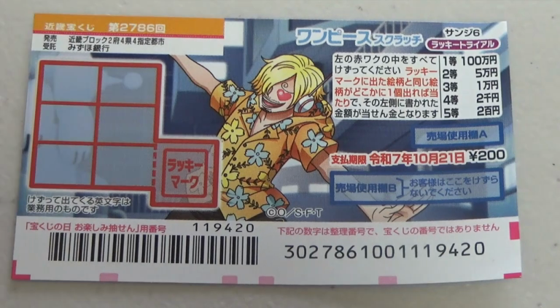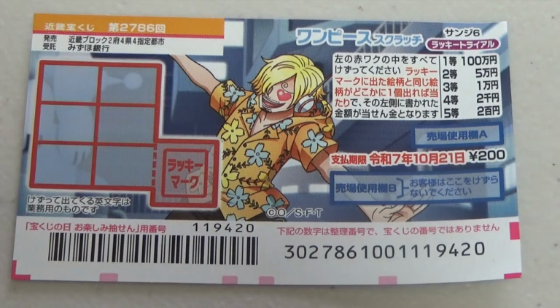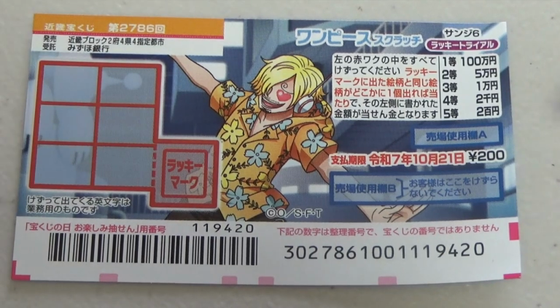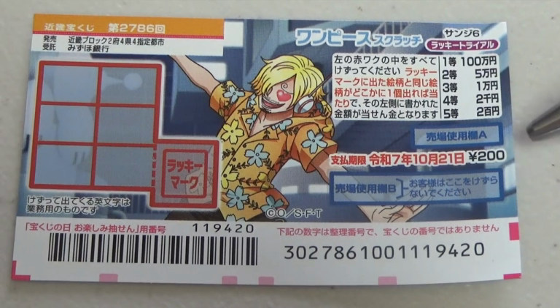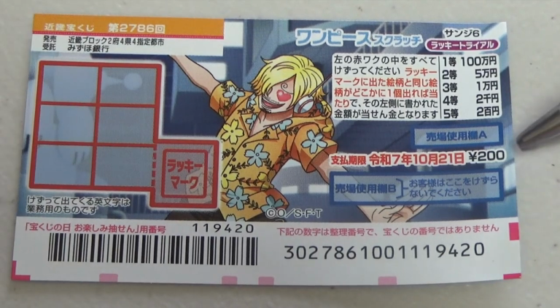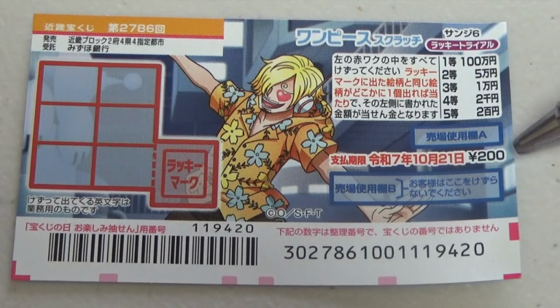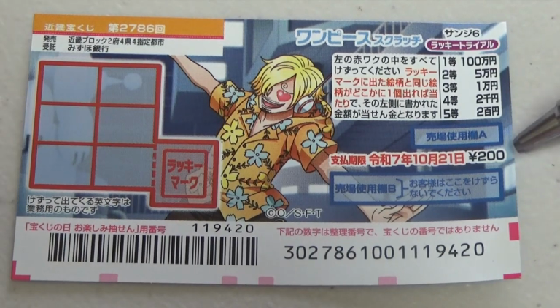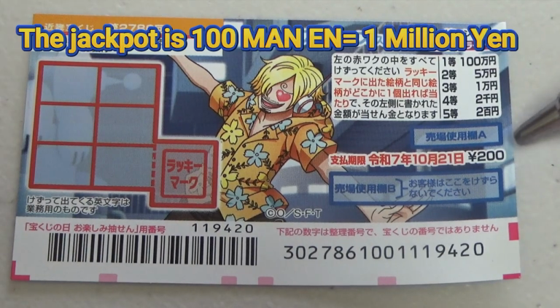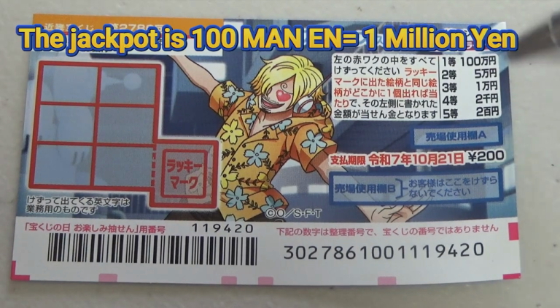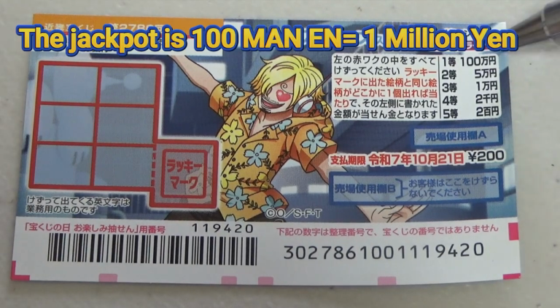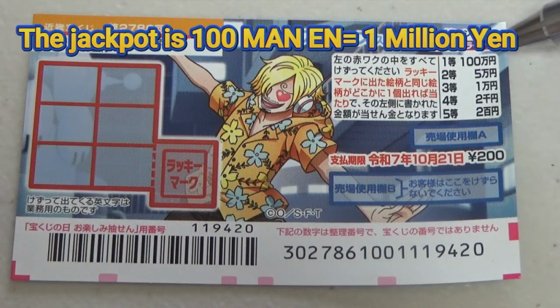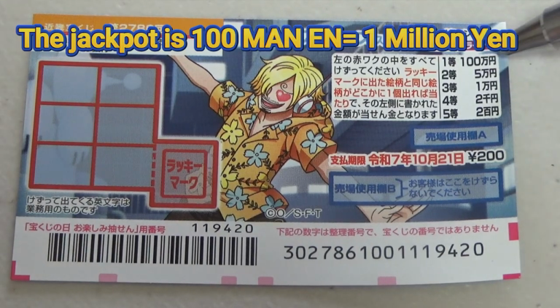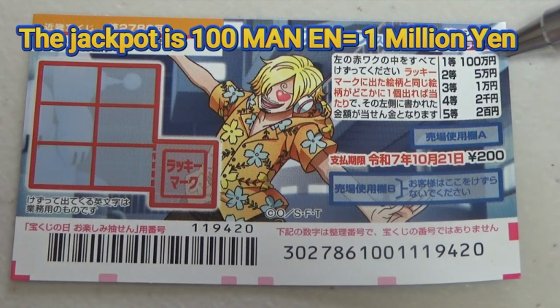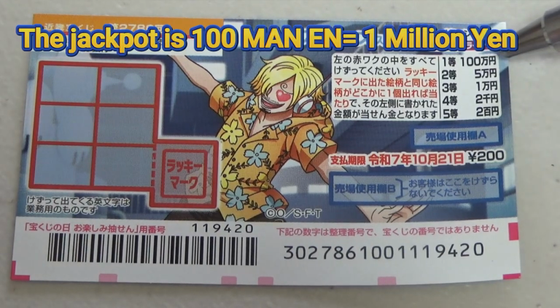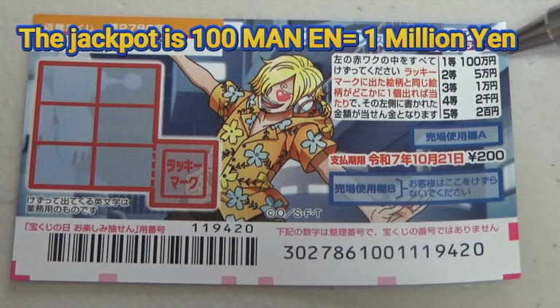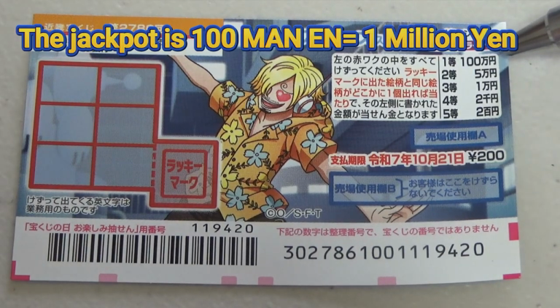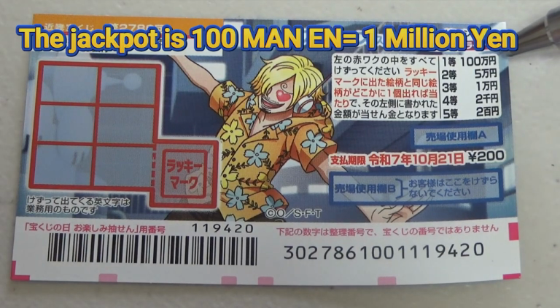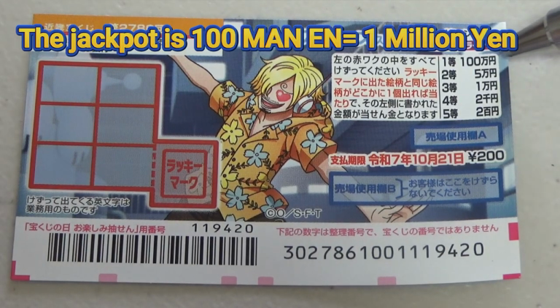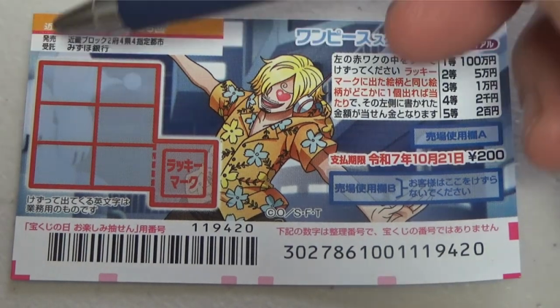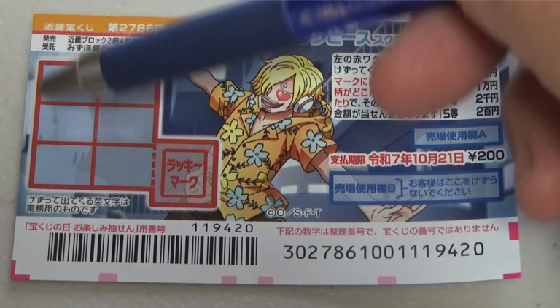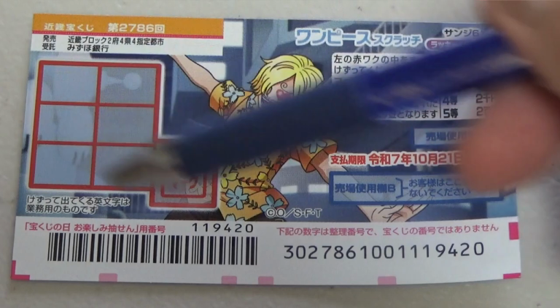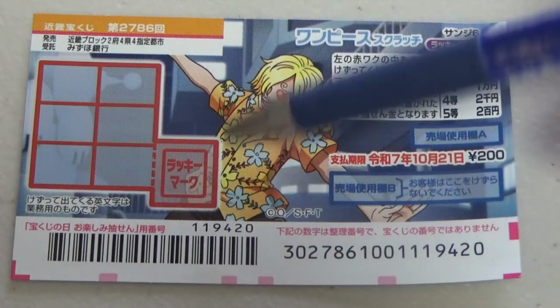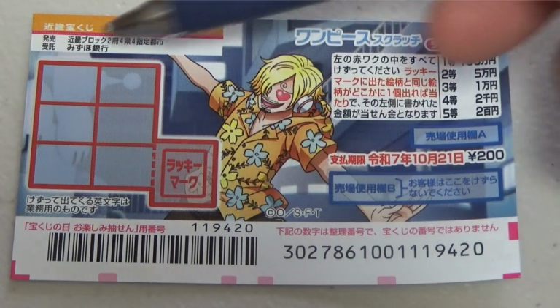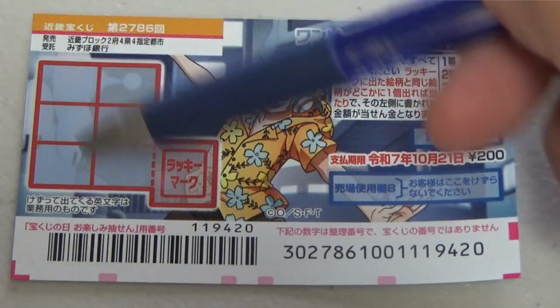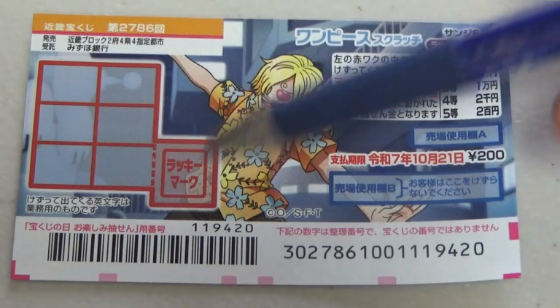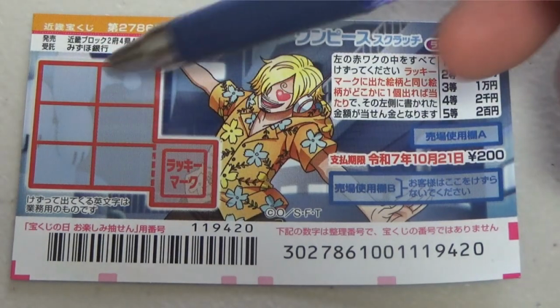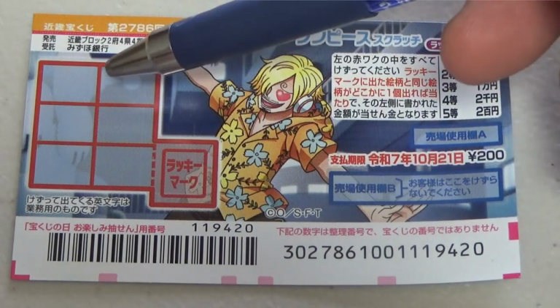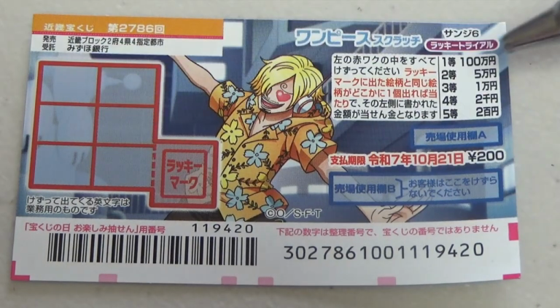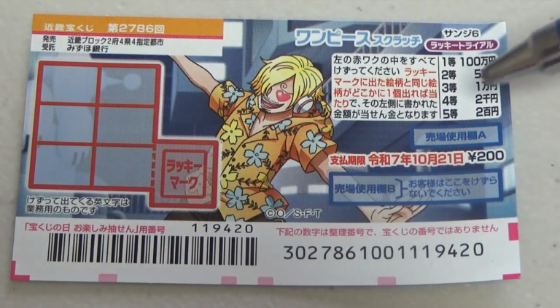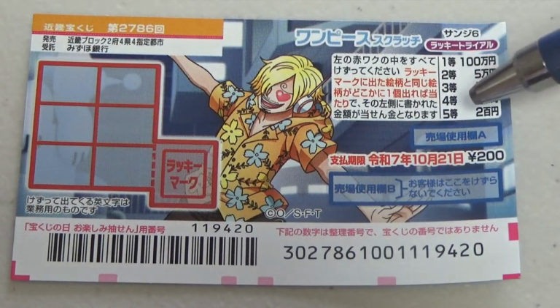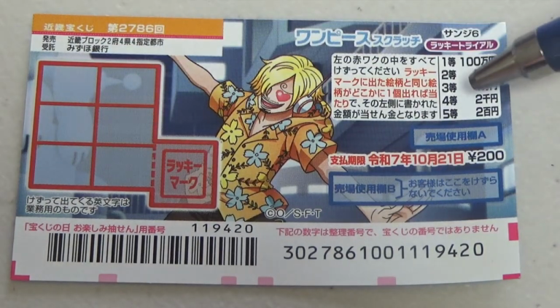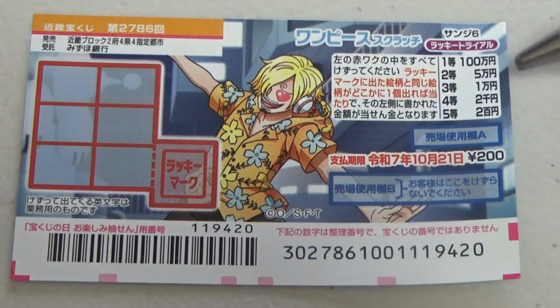A ticket costs 200 yen. The jackpot is 100,000 yen. This is the scratch area and these are the prizes.